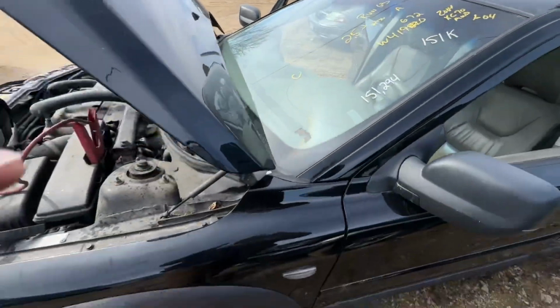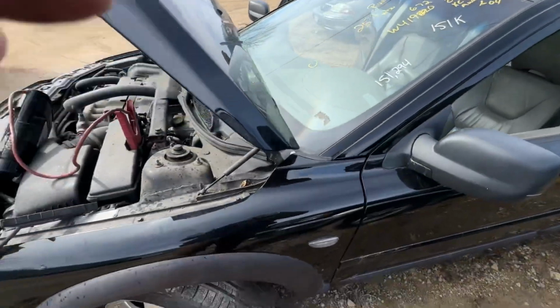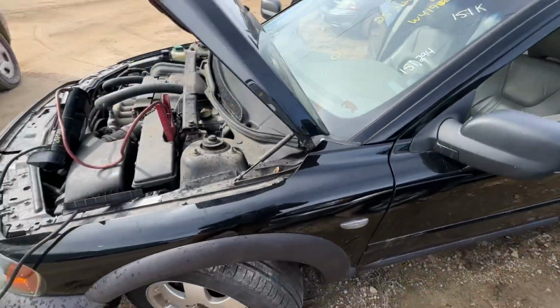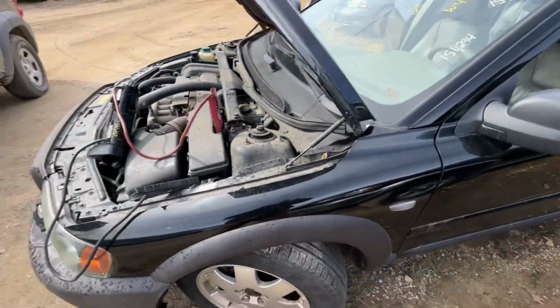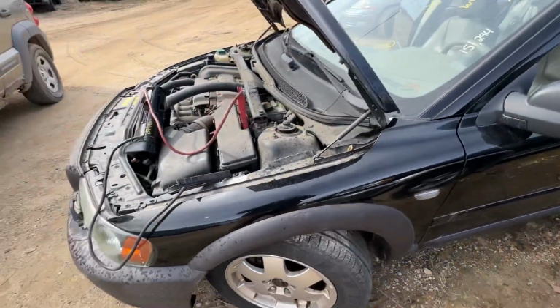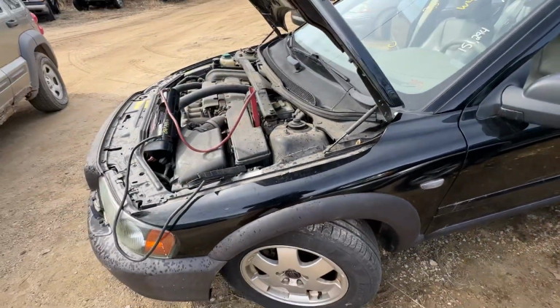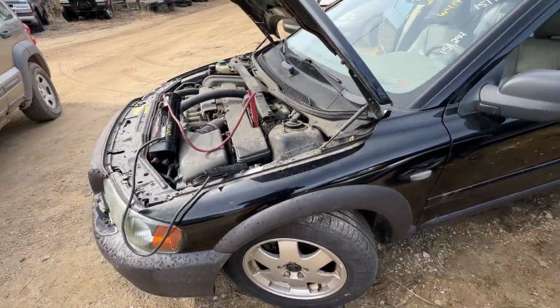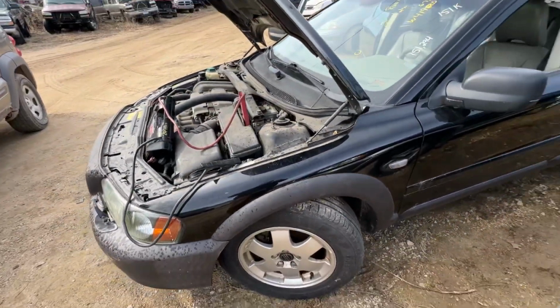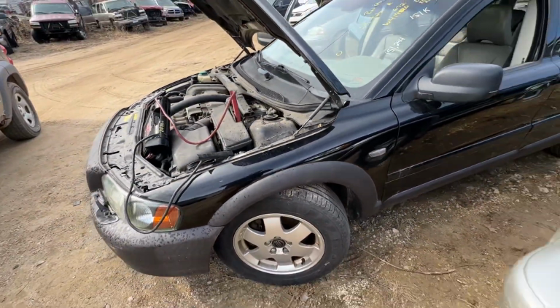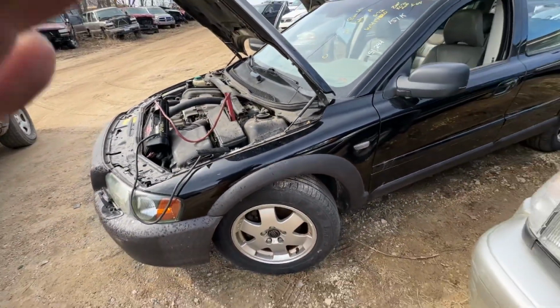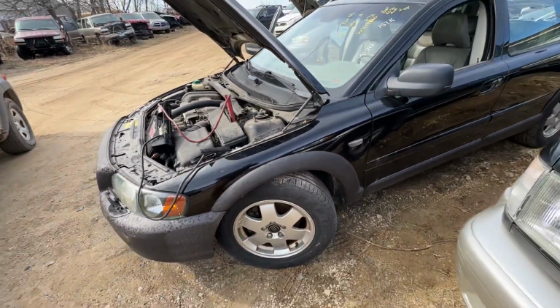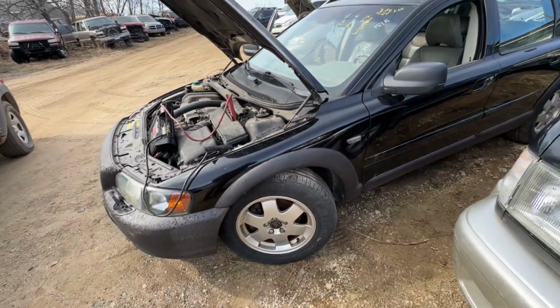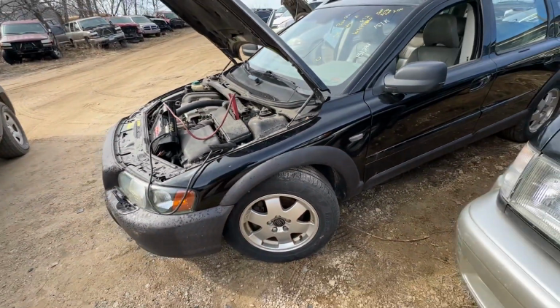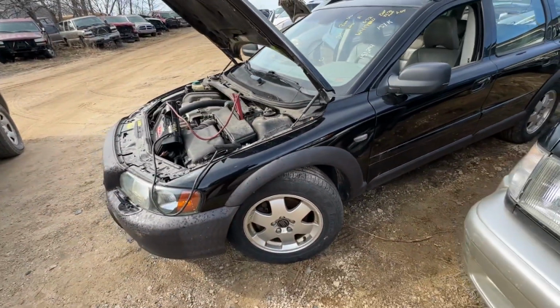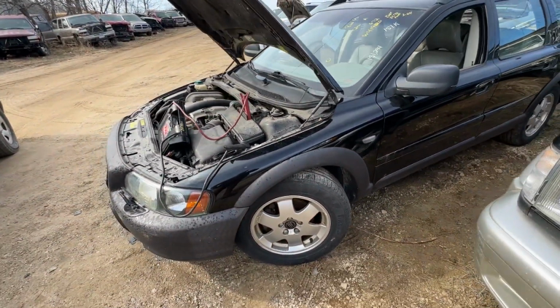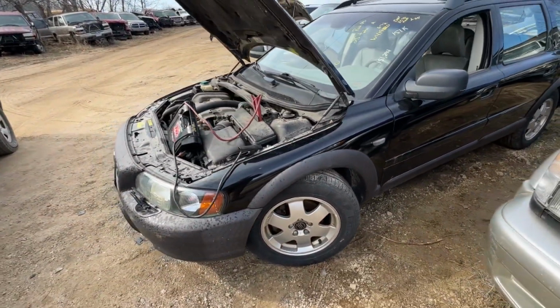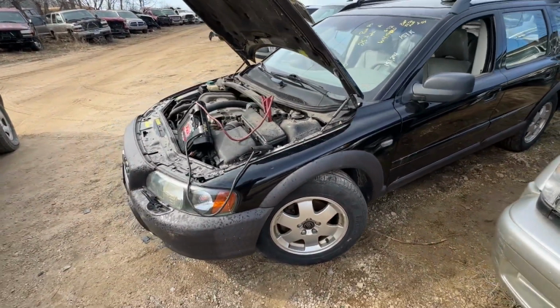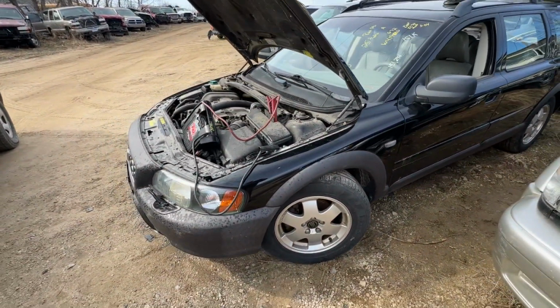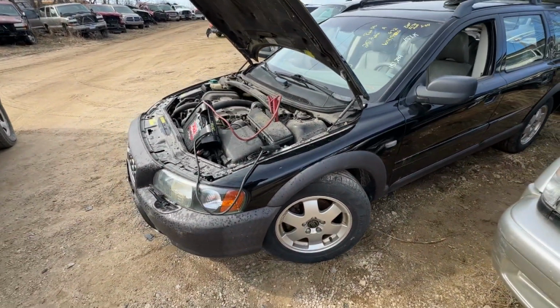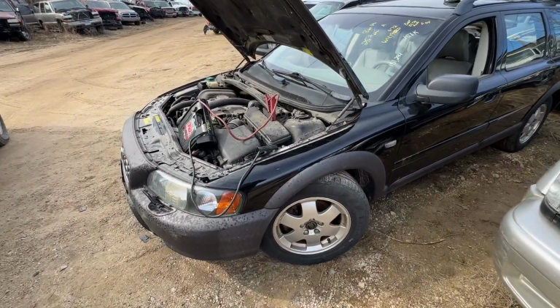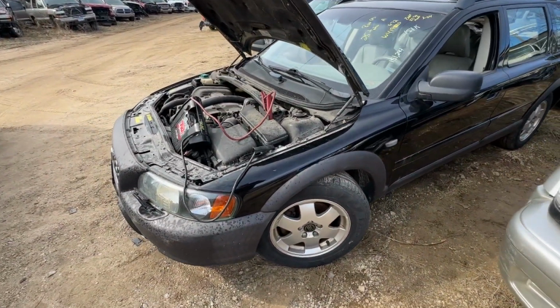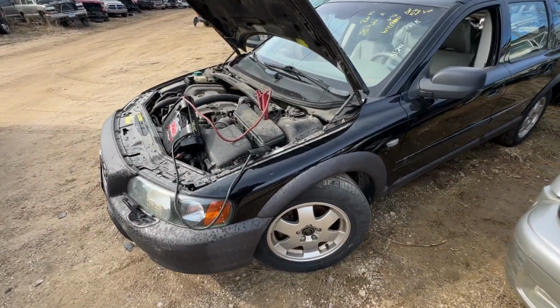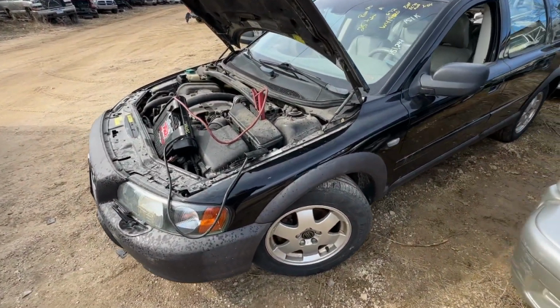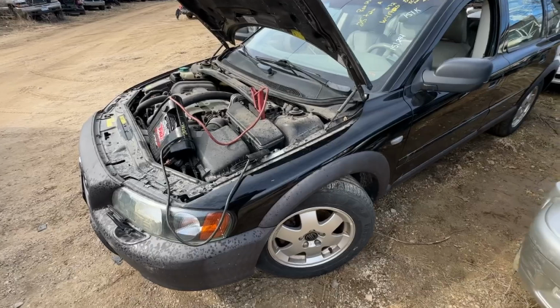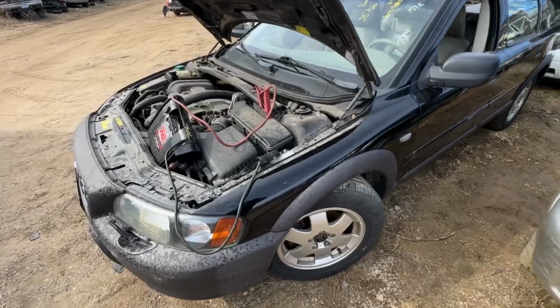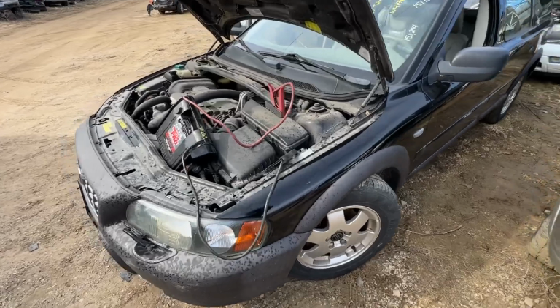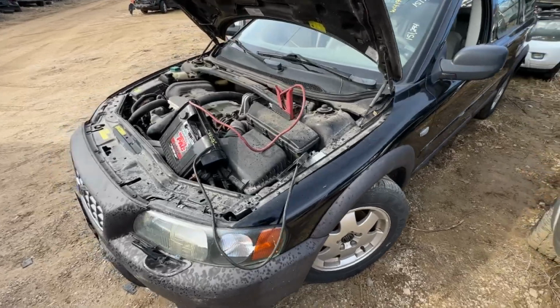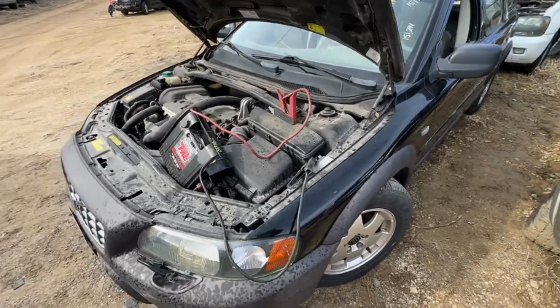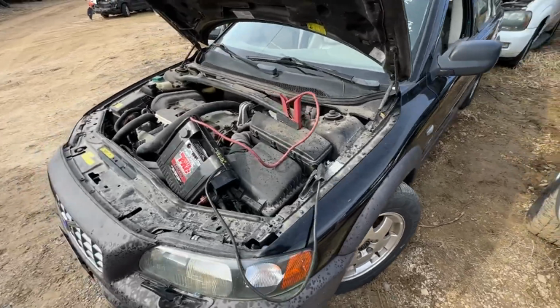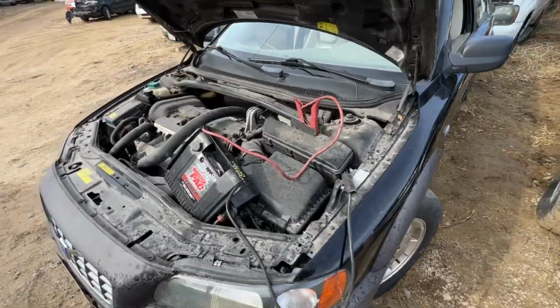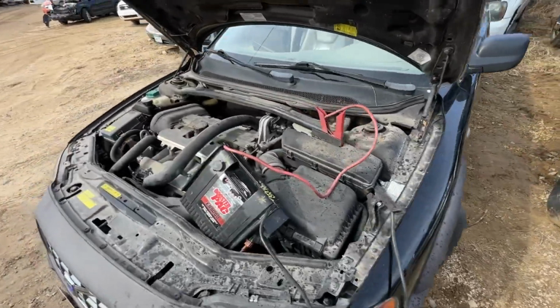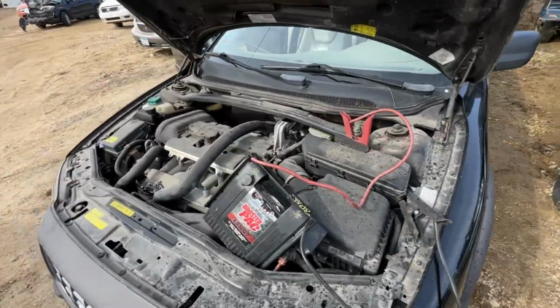Runs good. No body damage. What the problem is, both front springs are broke. Struts are bad.